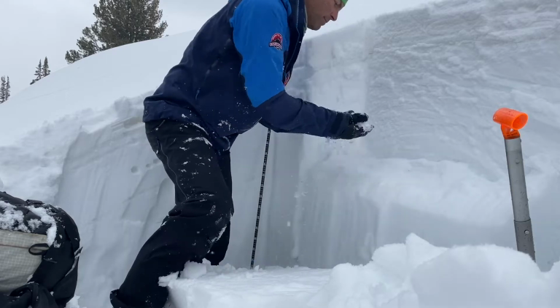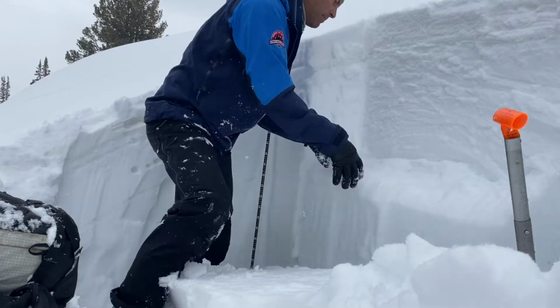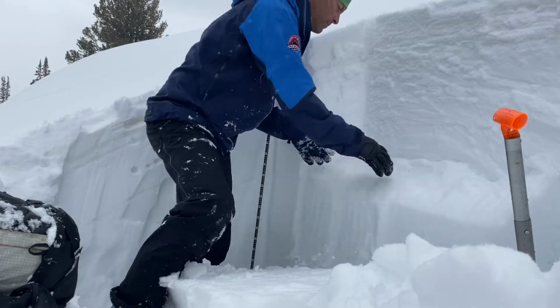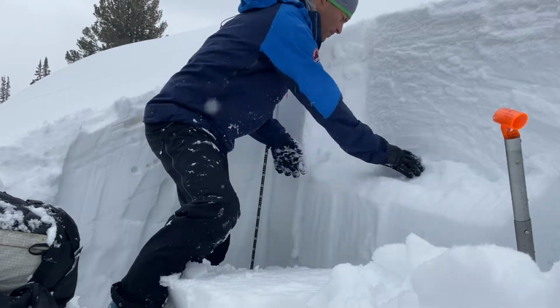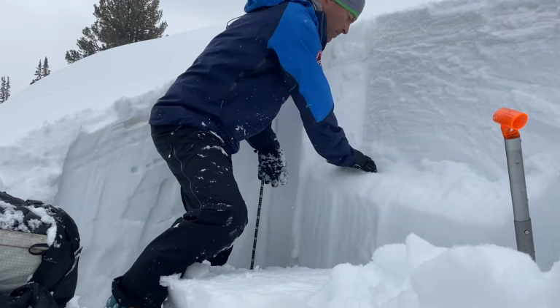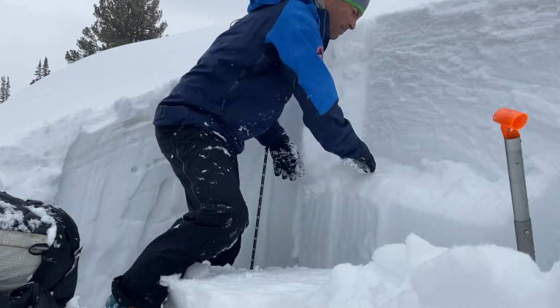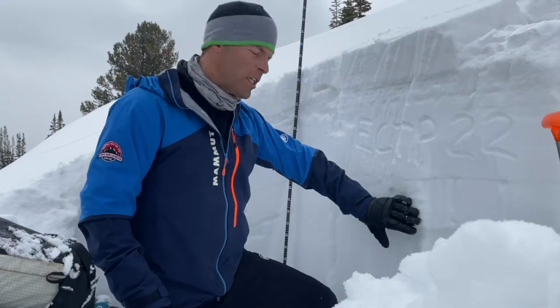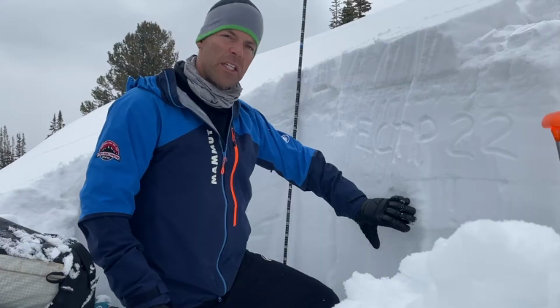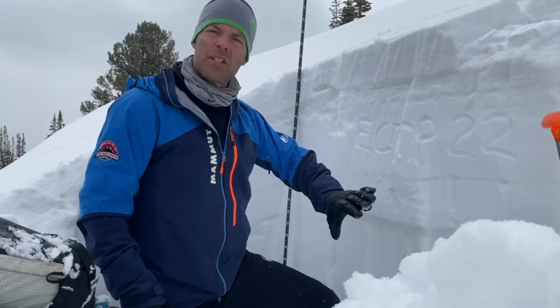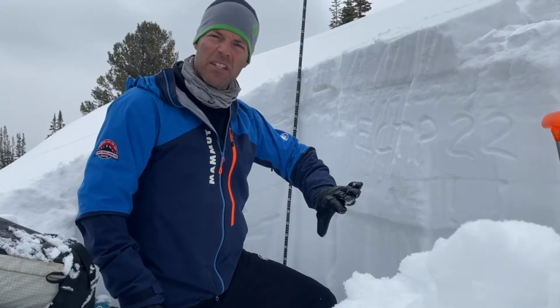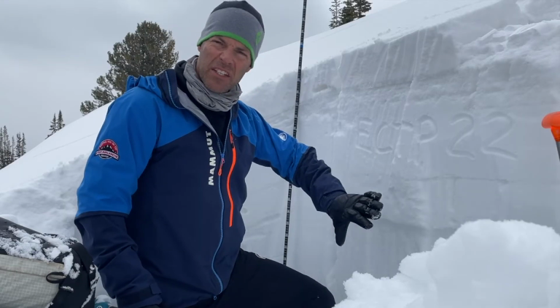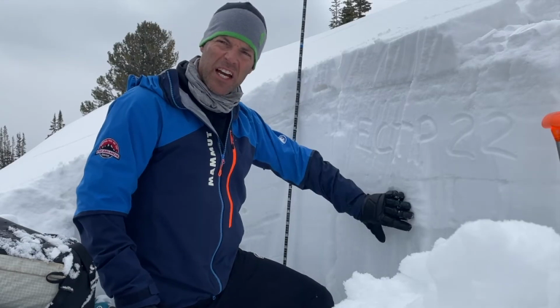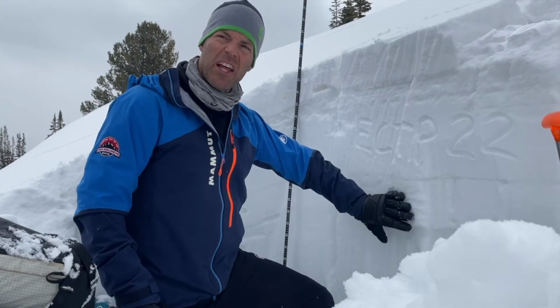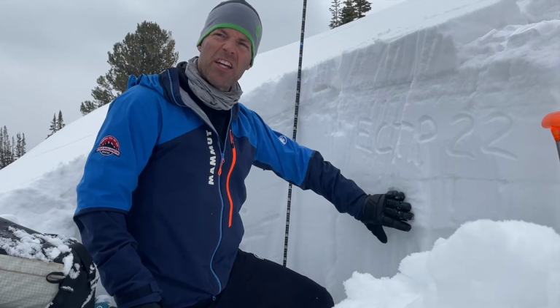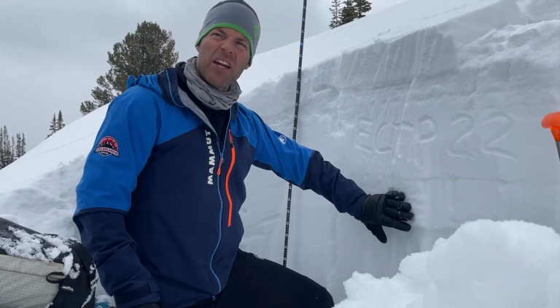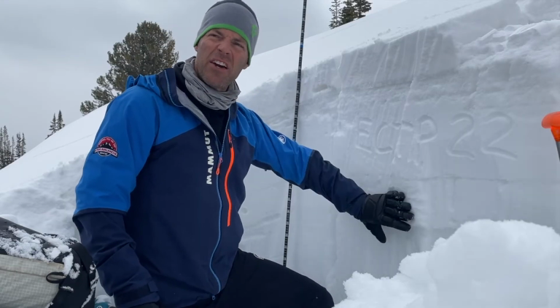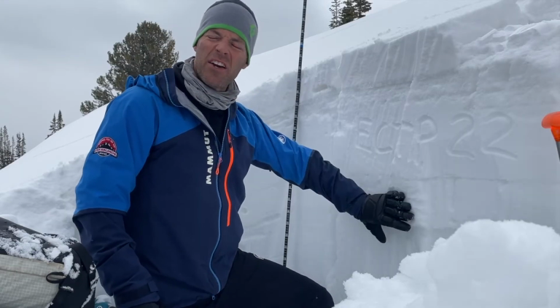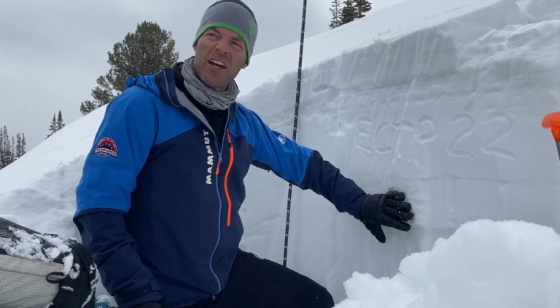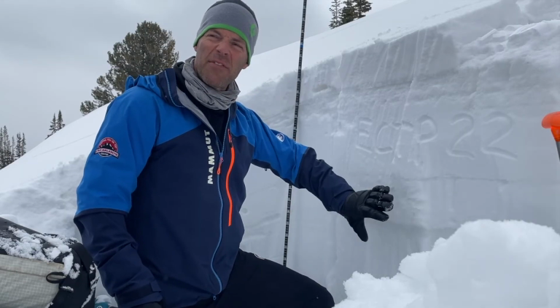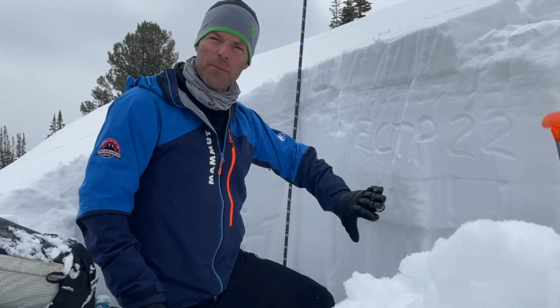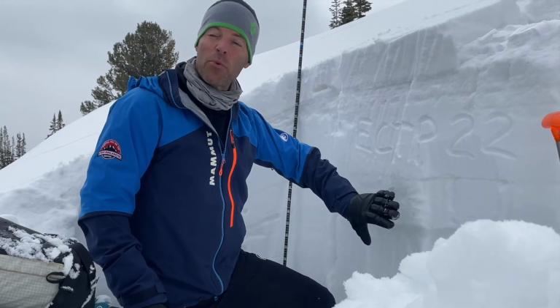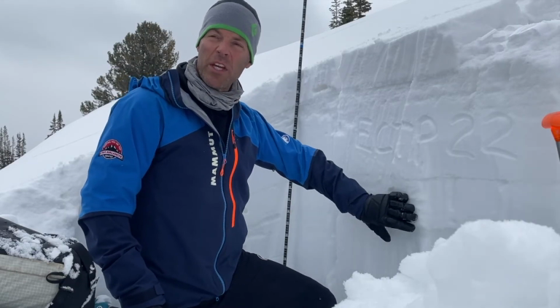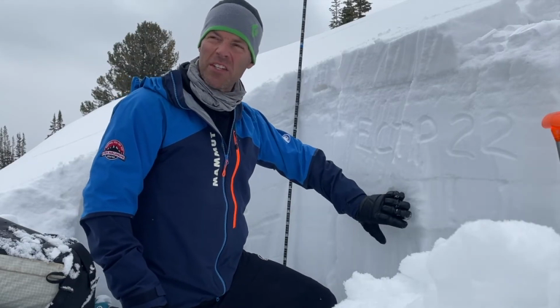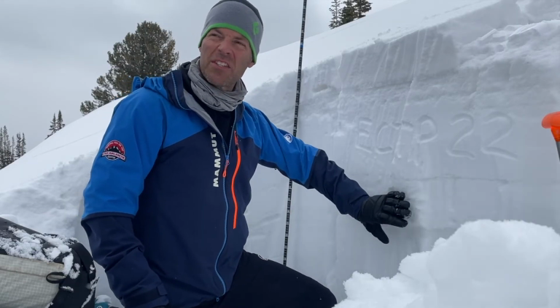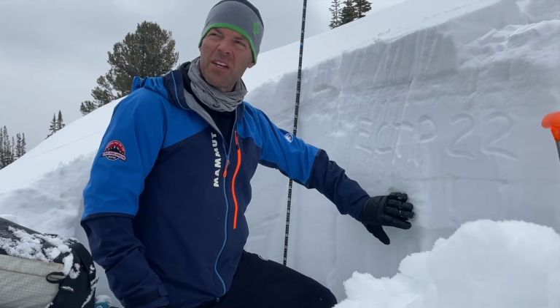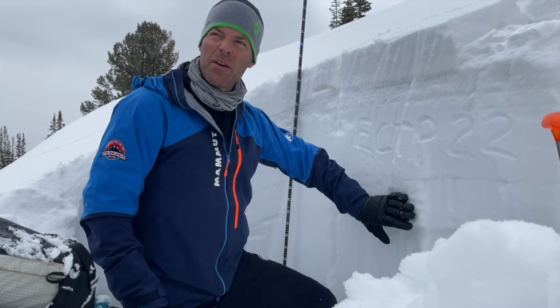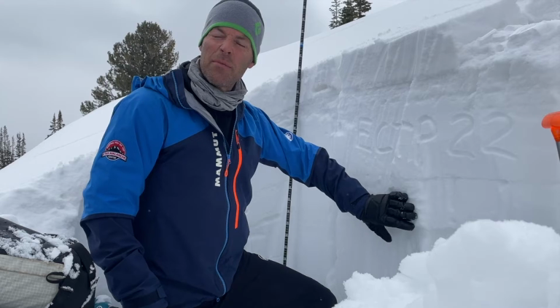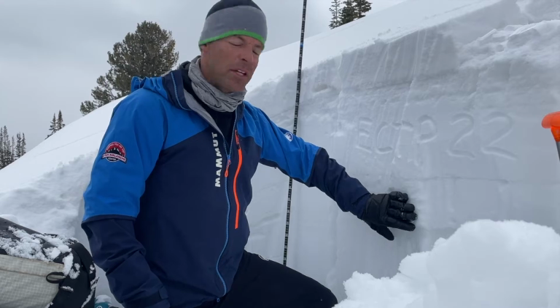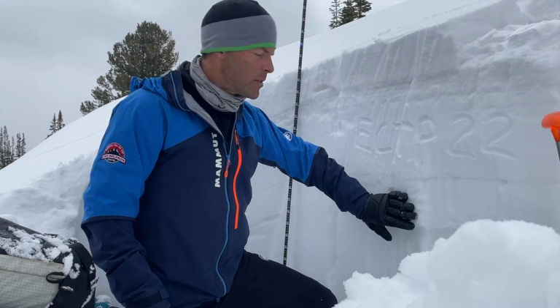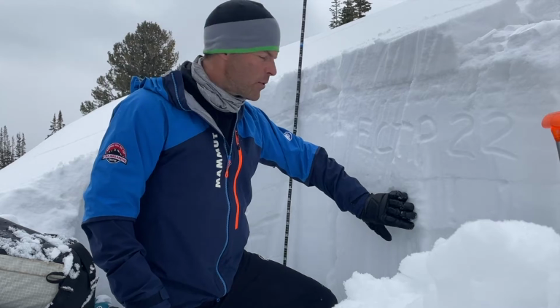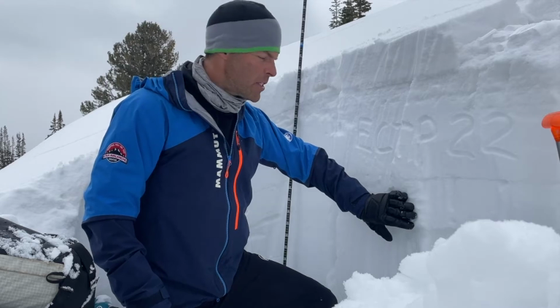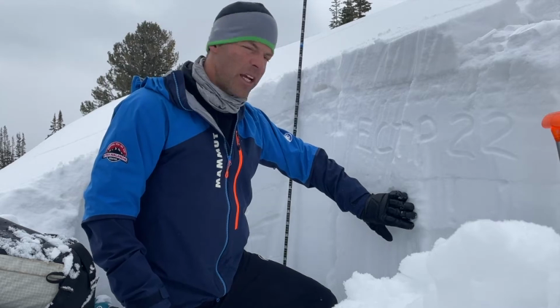I think the Uintas and the Skyline have some of the weakest places for this layer.